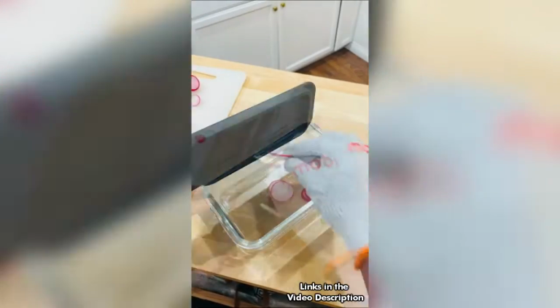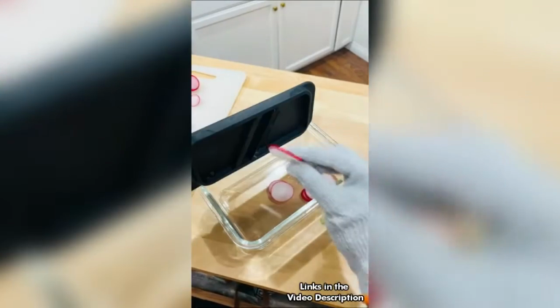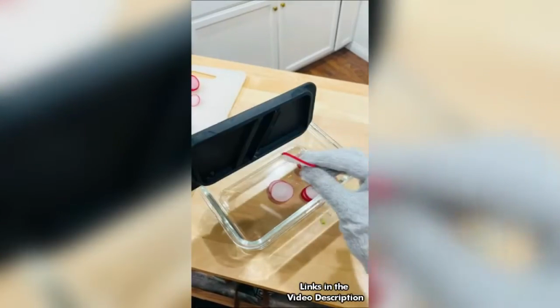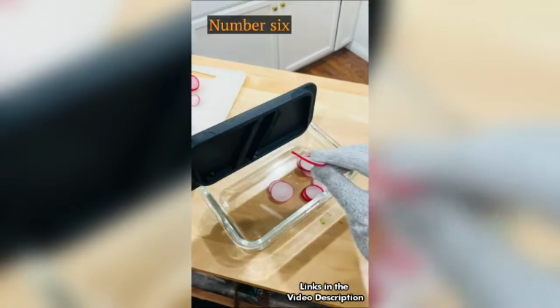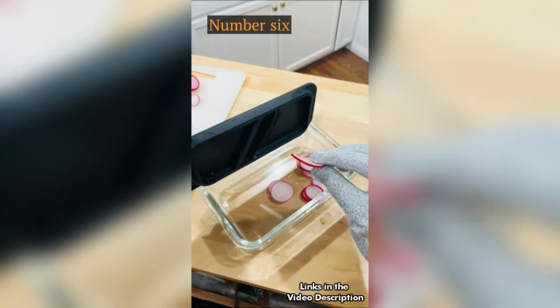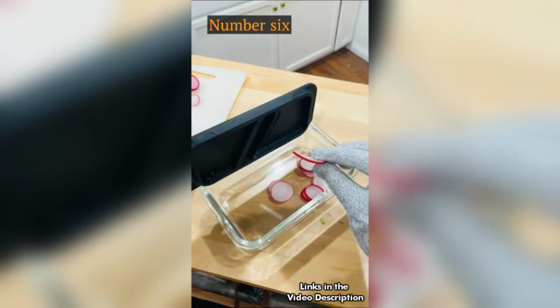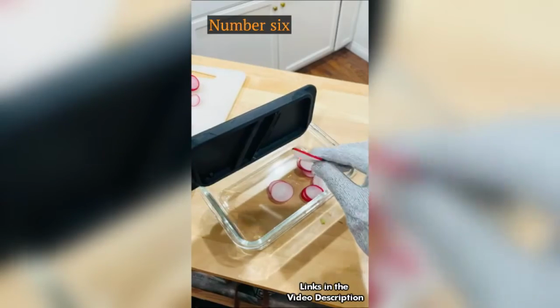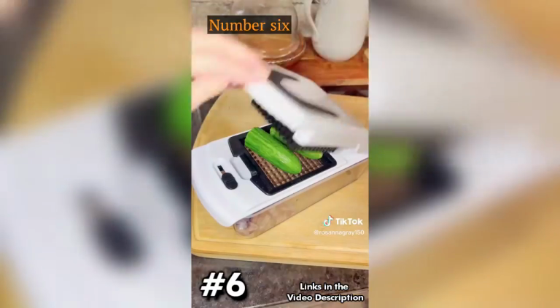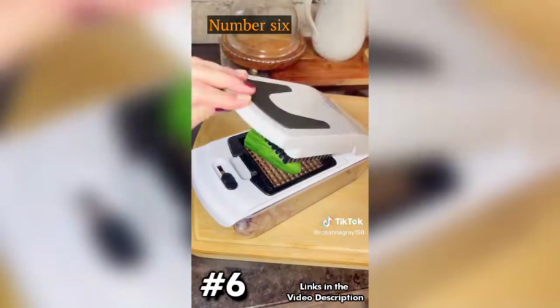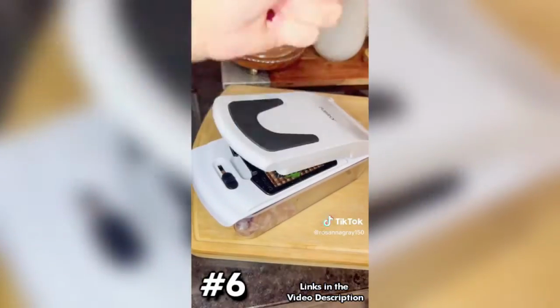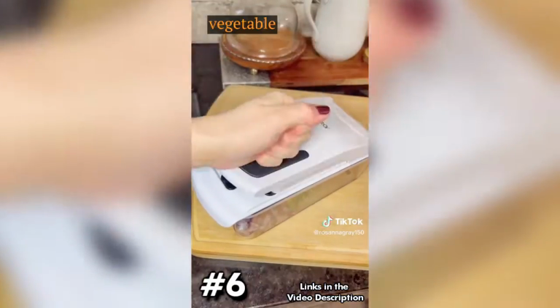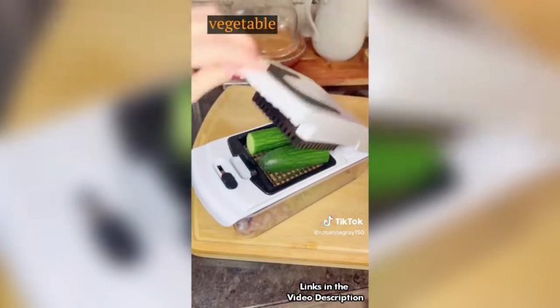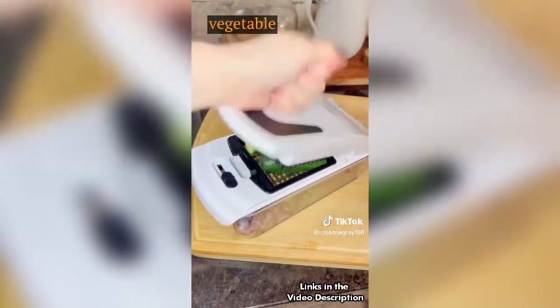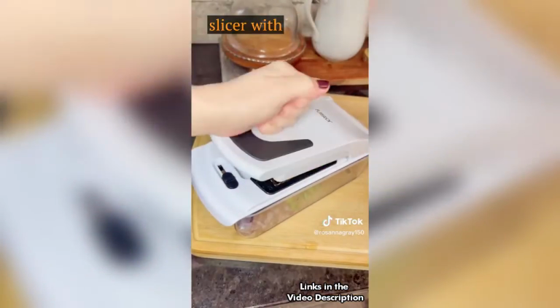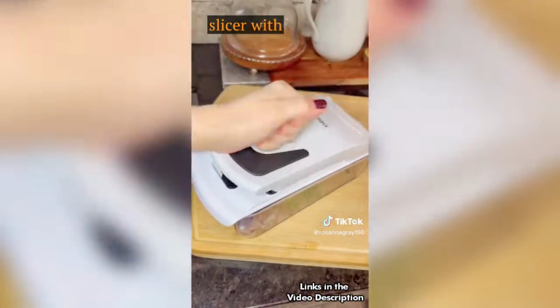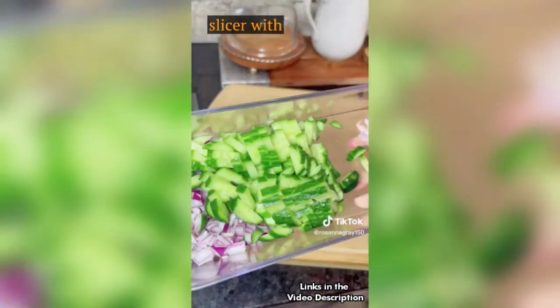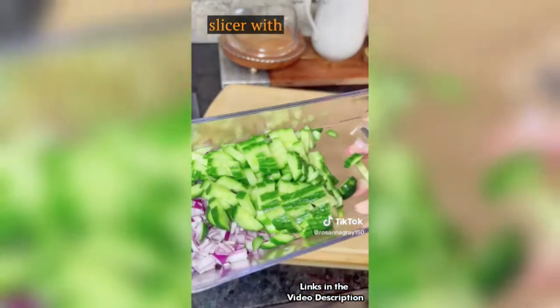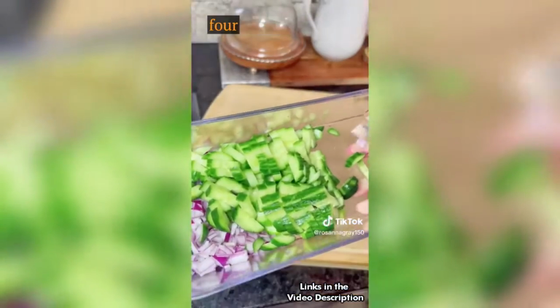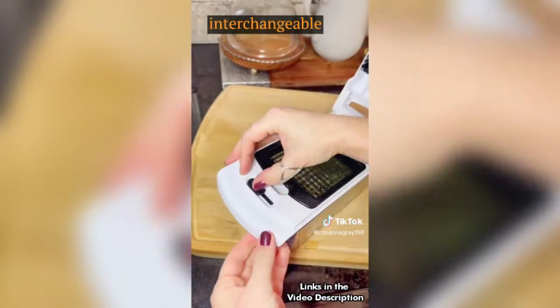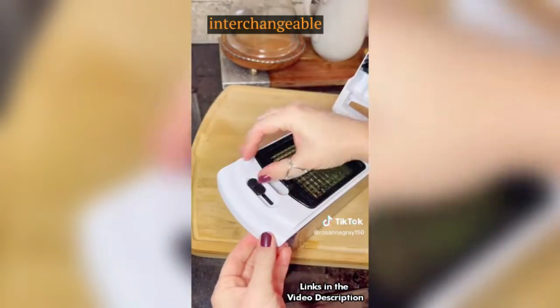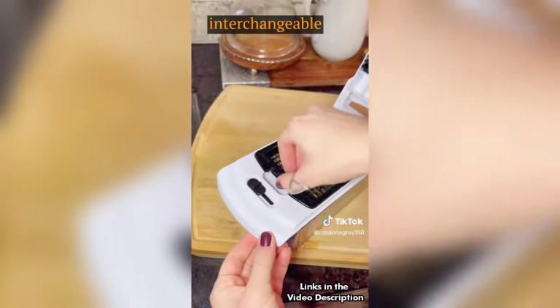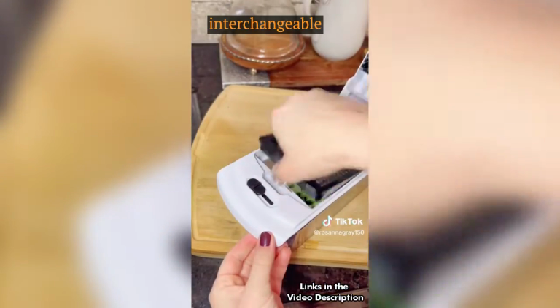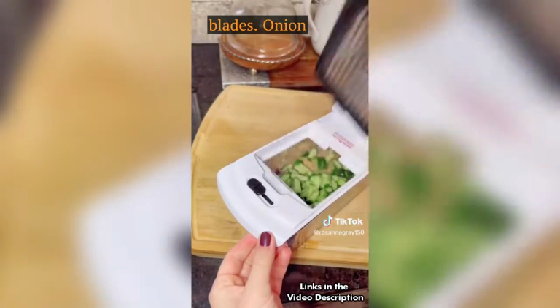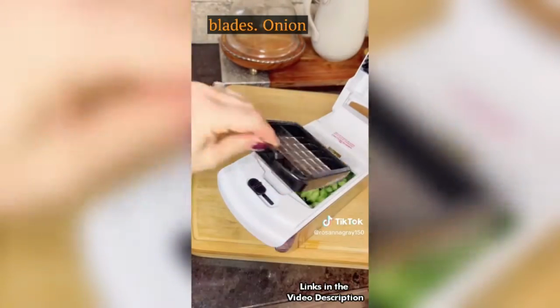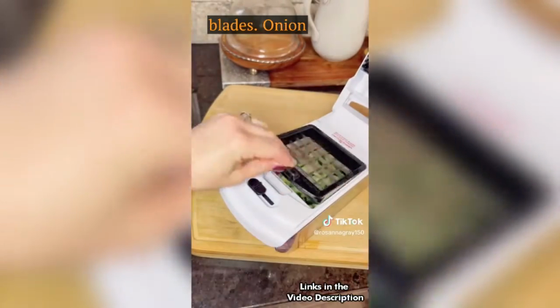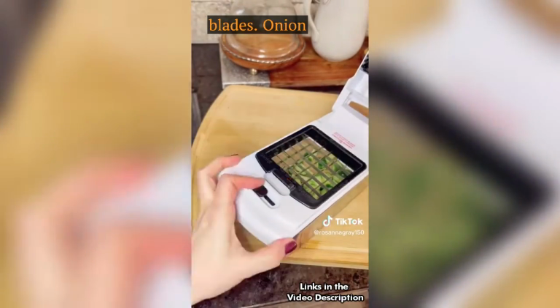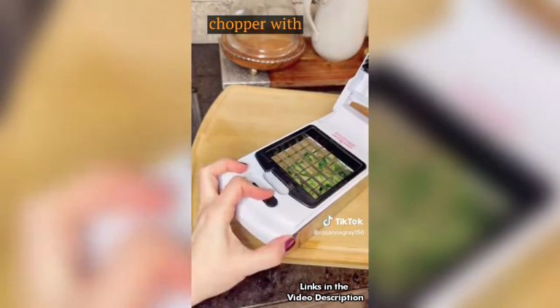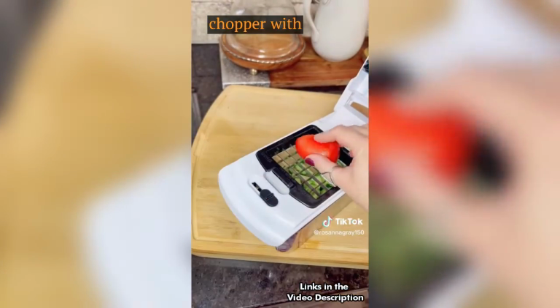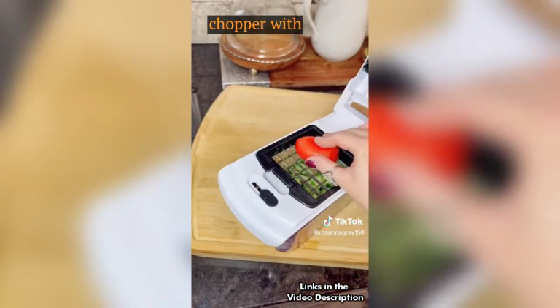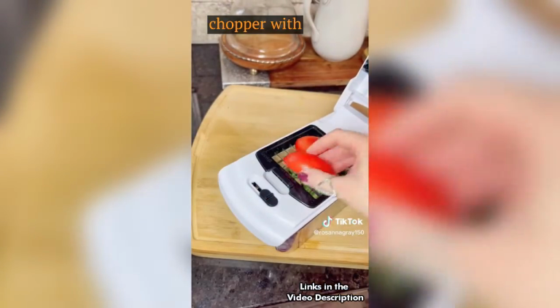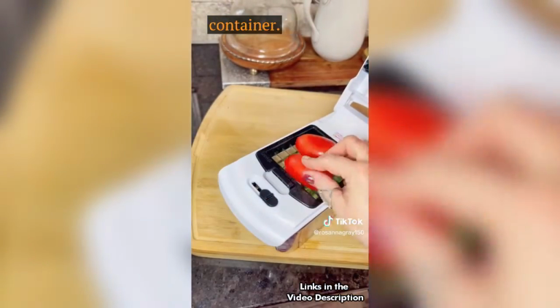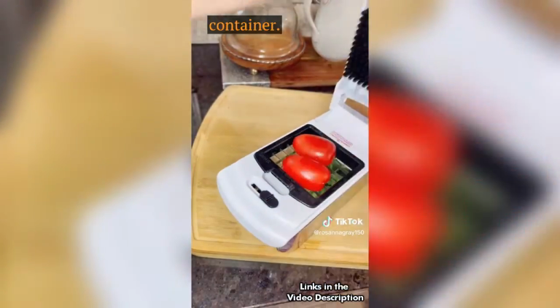Number 6: Vegetable slicer with 4 interchangeable blades, onion chopper with container.